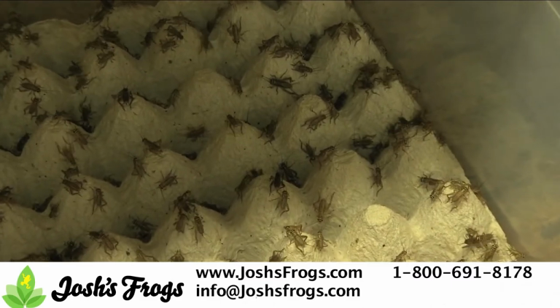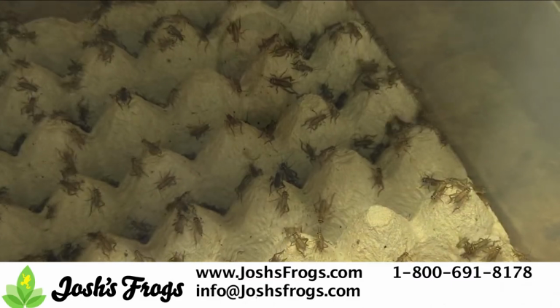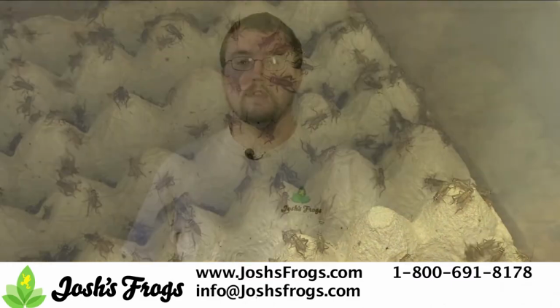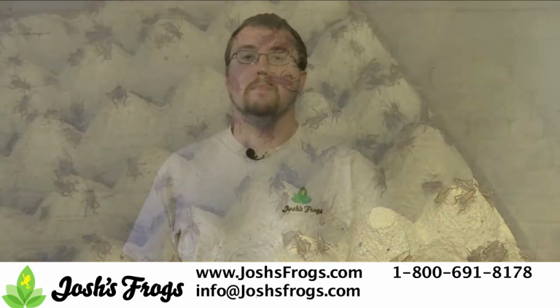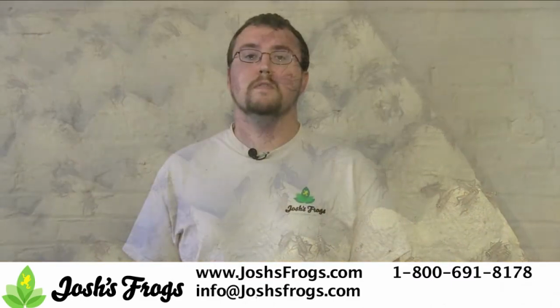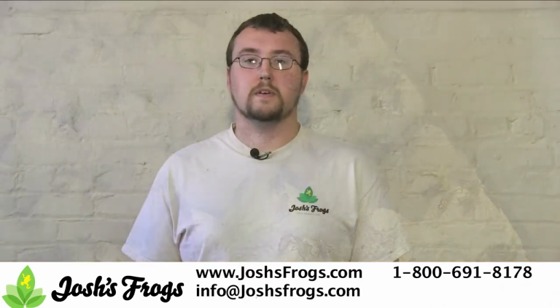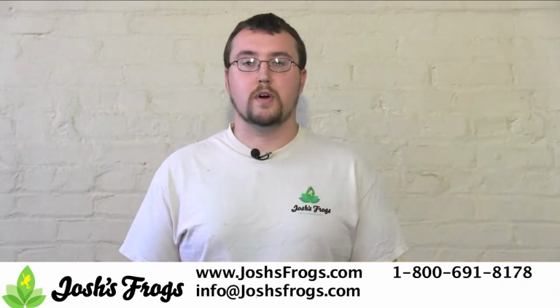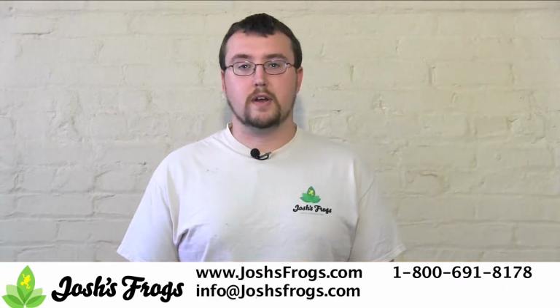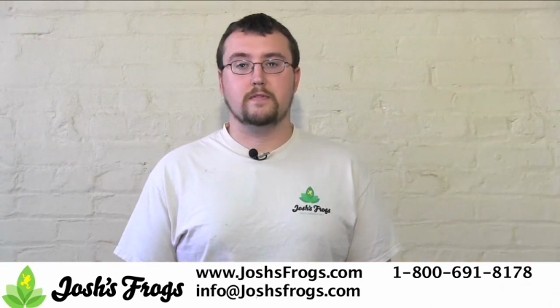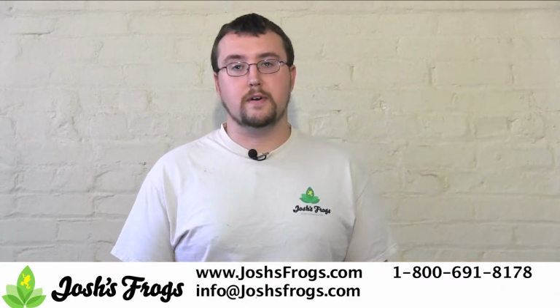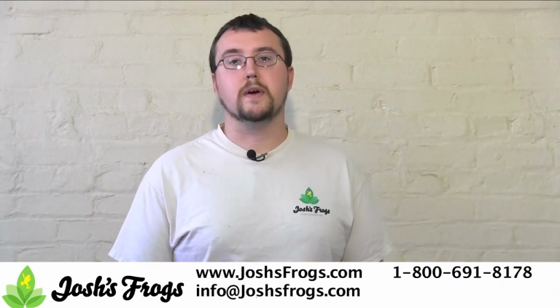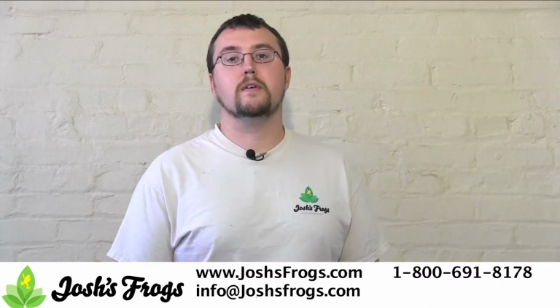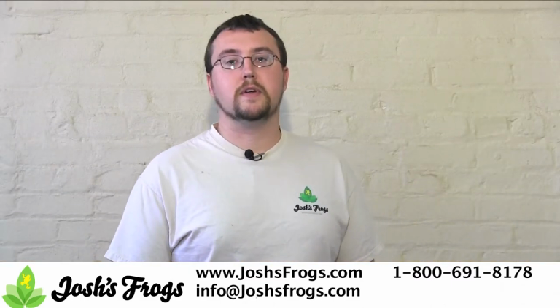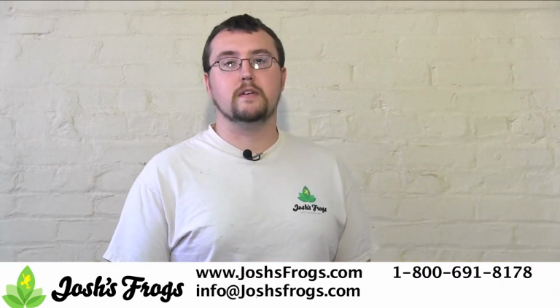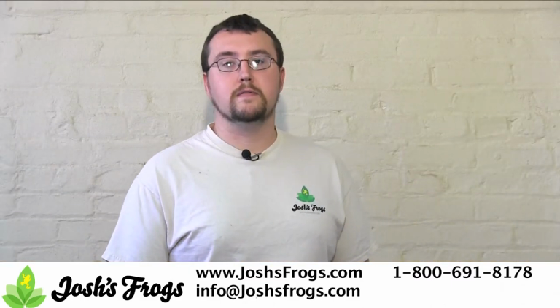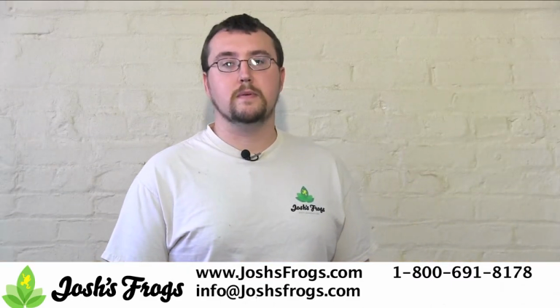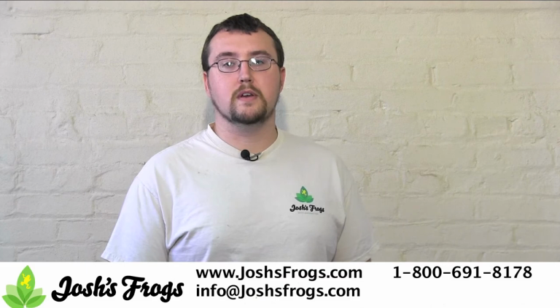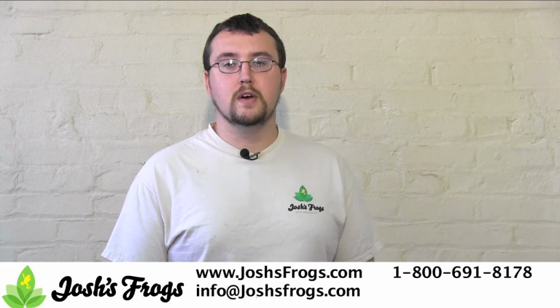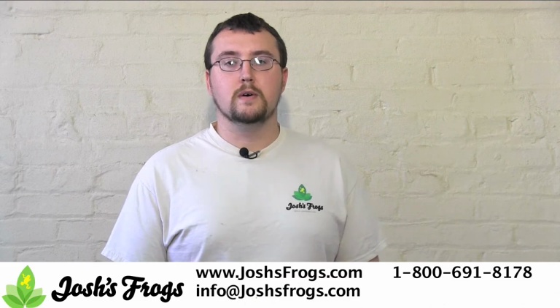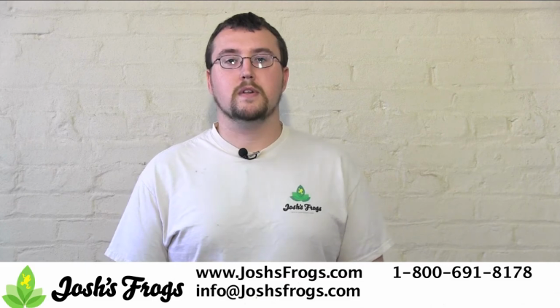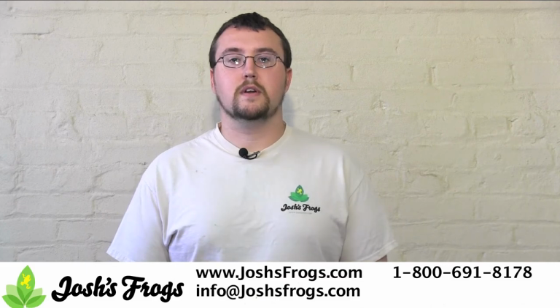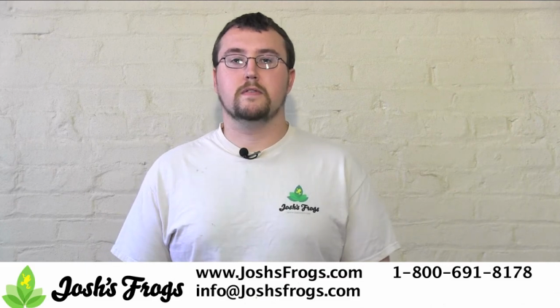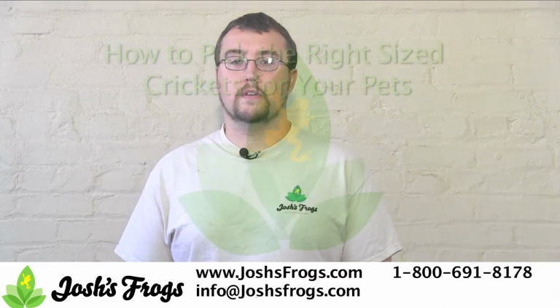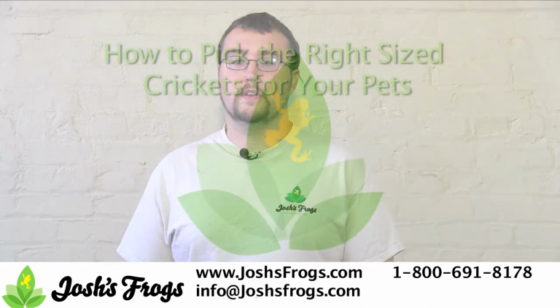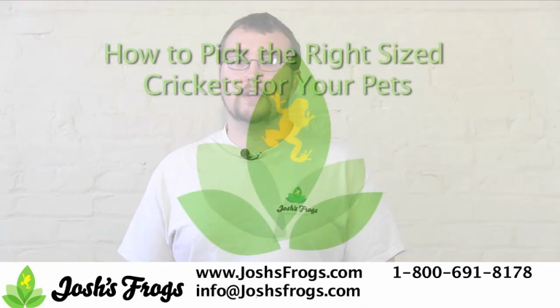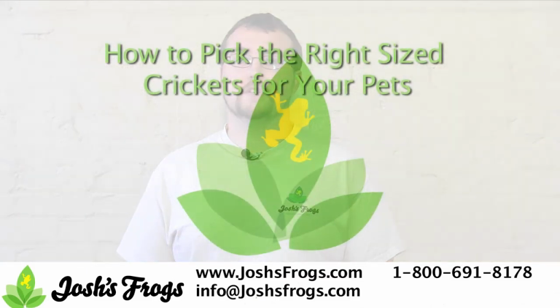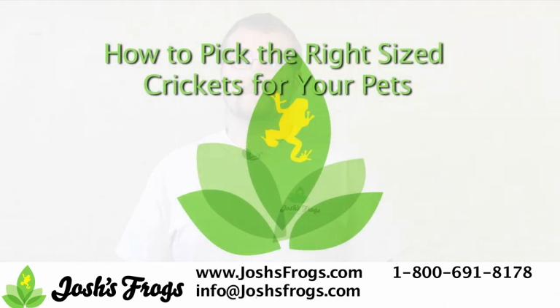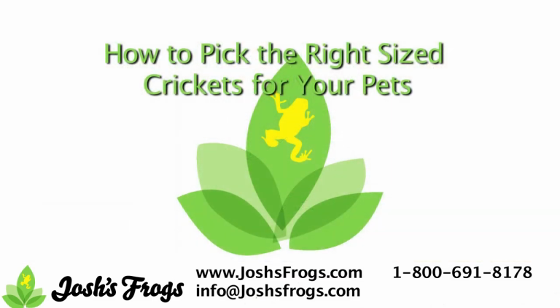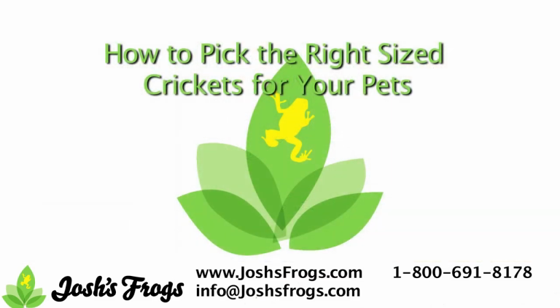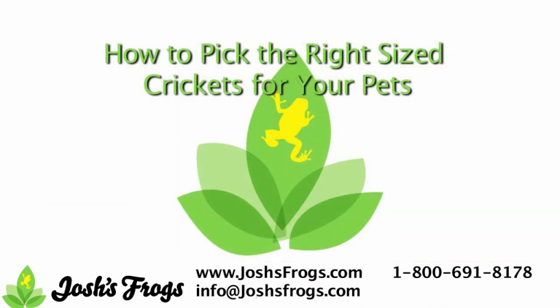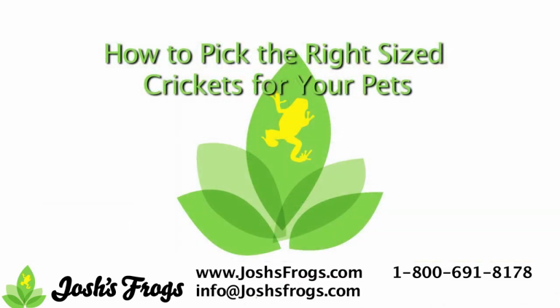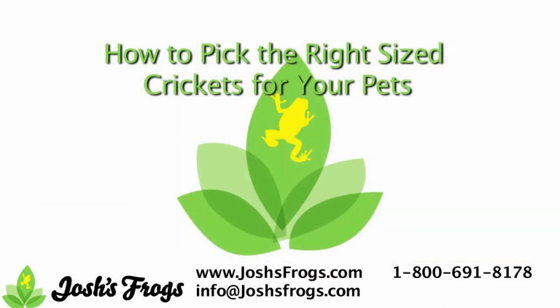Looking for that perfect product for your pet reptile or amphibian? Look no further than joshsfrogs.com.